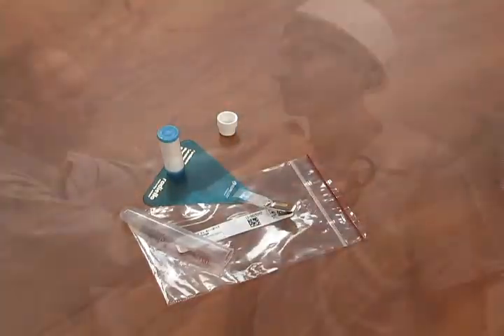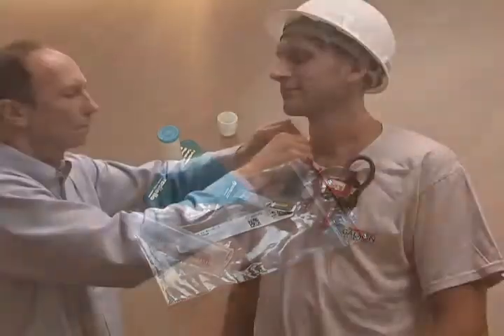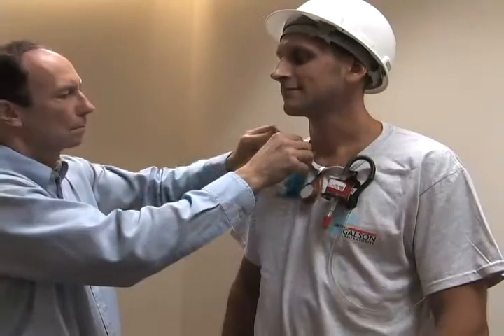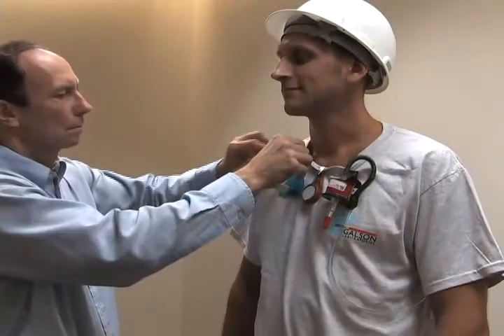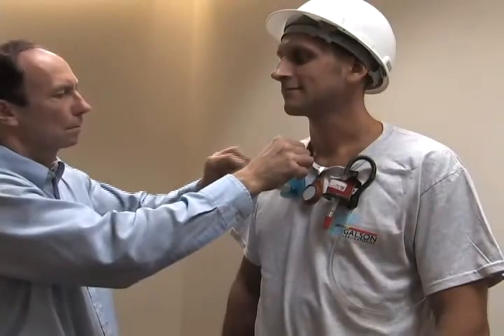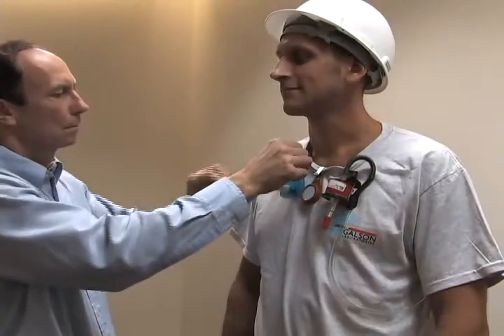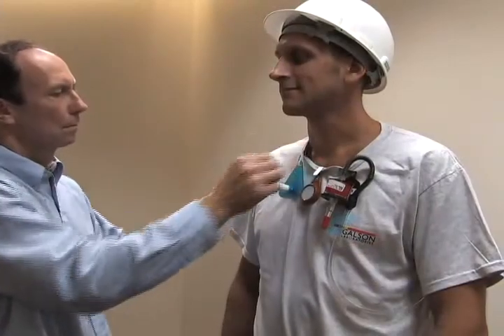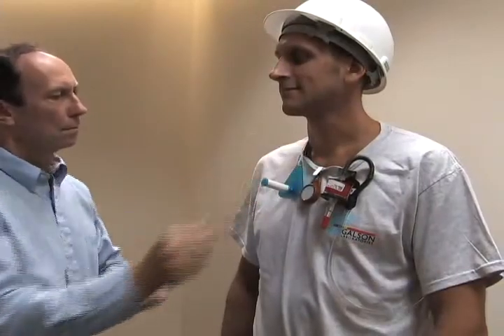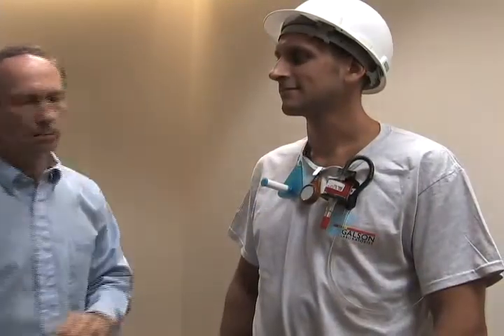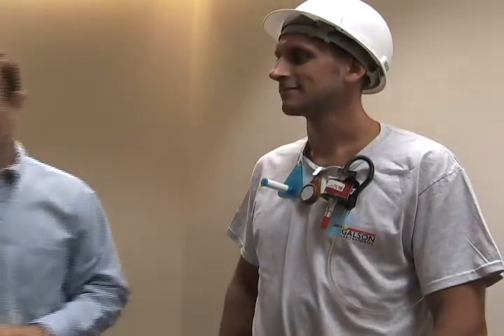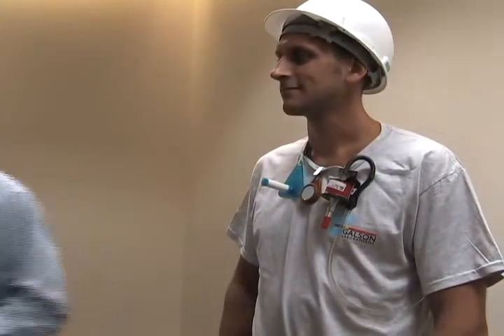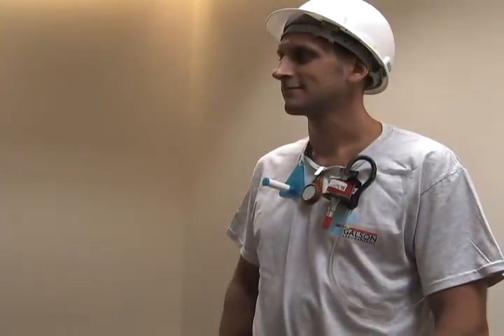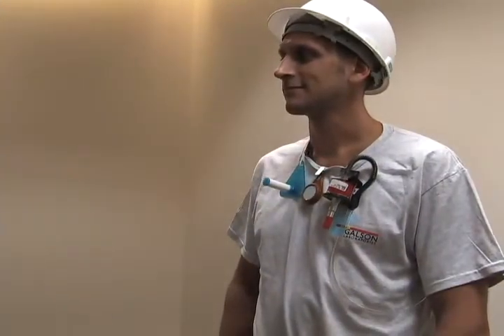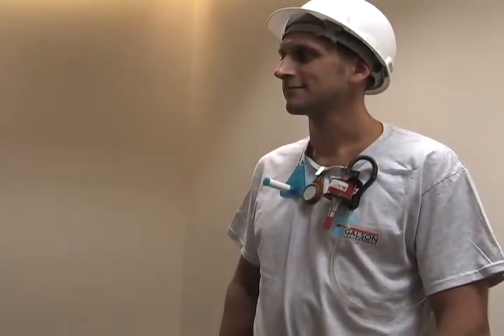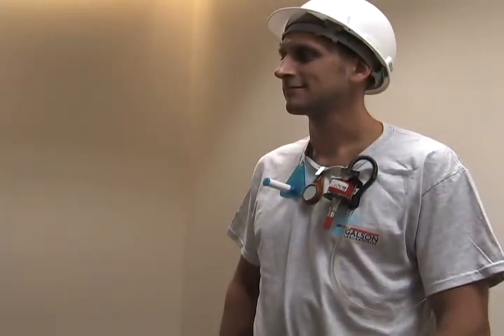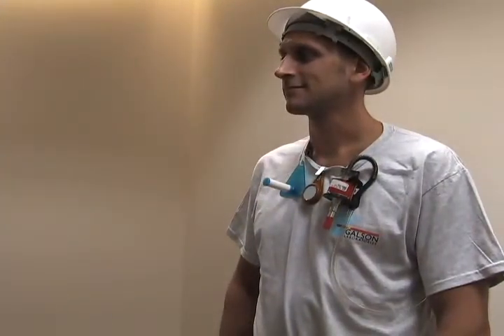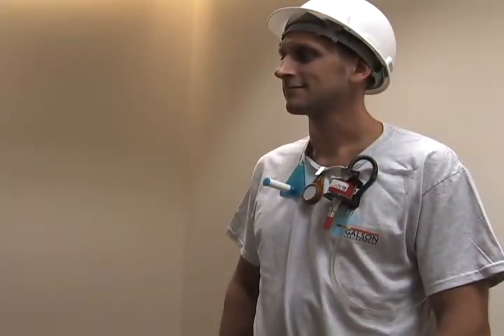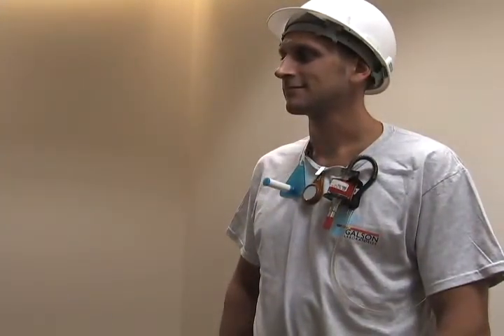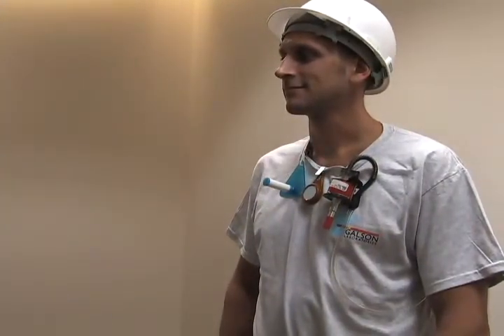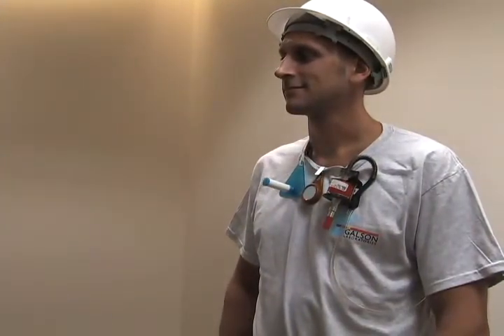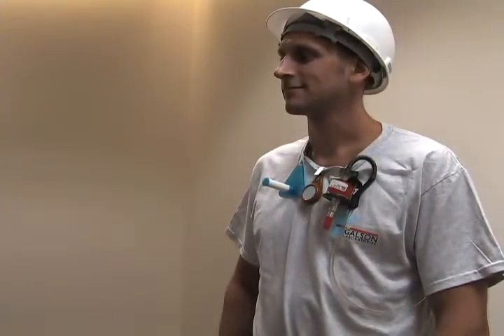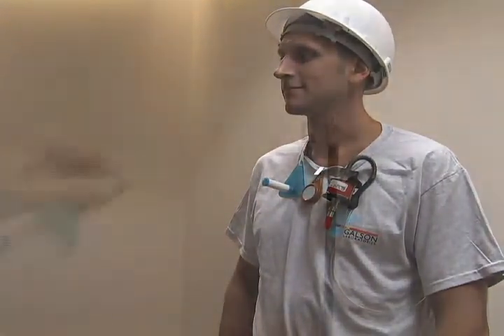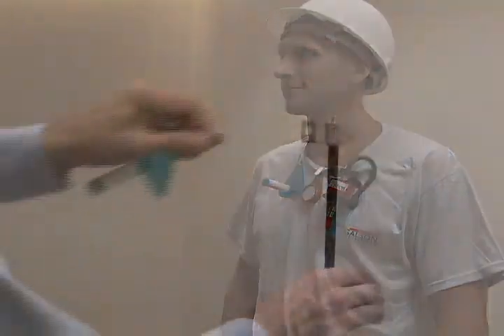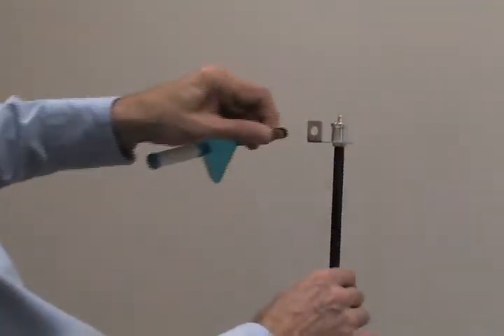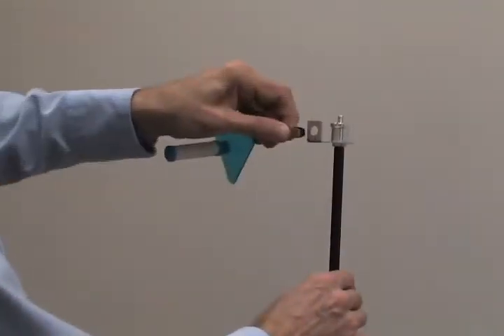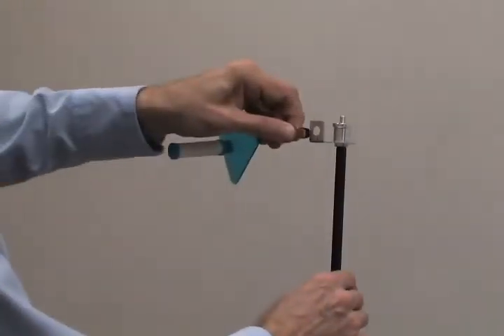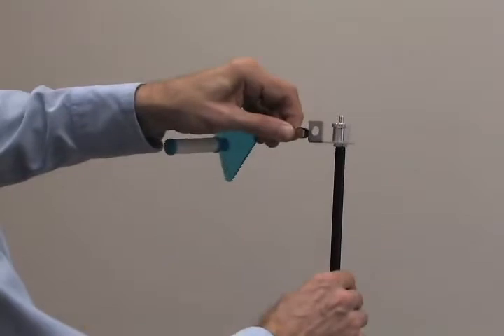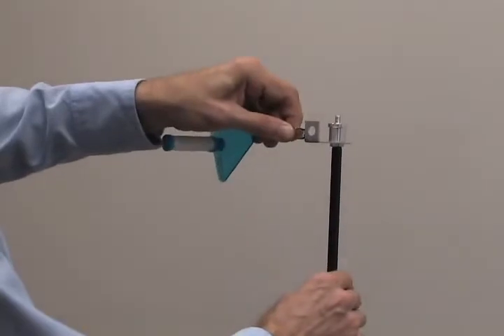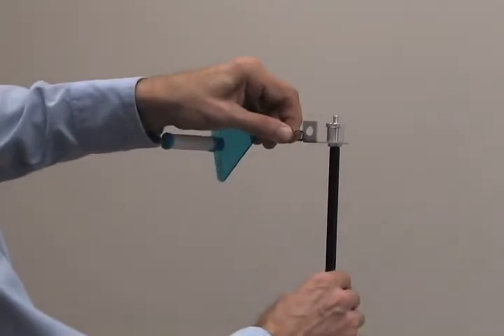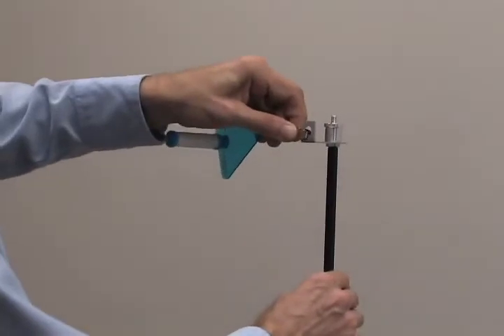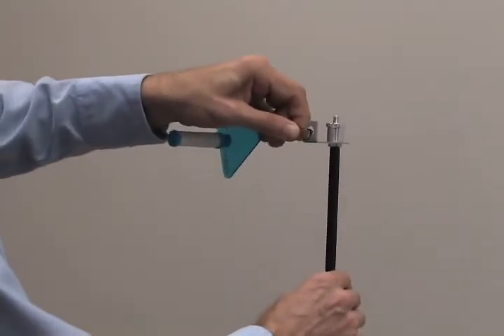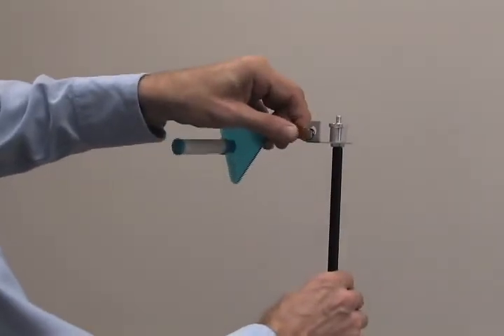Step 3. Place the assembled device on a worker in the breathing zone or area location to be monitored.